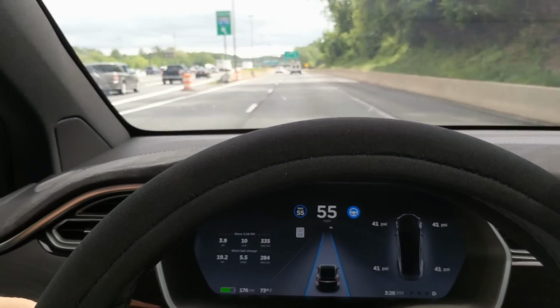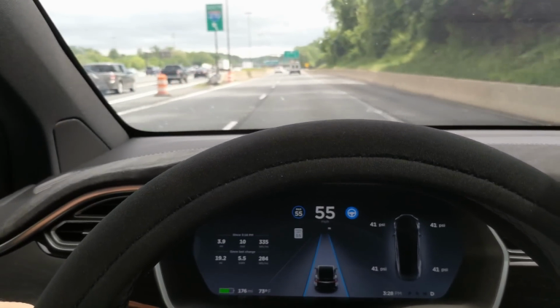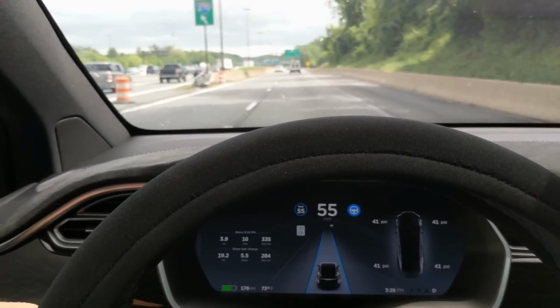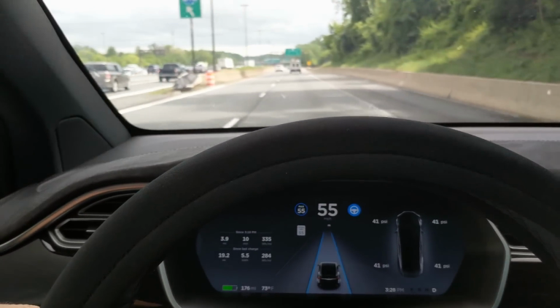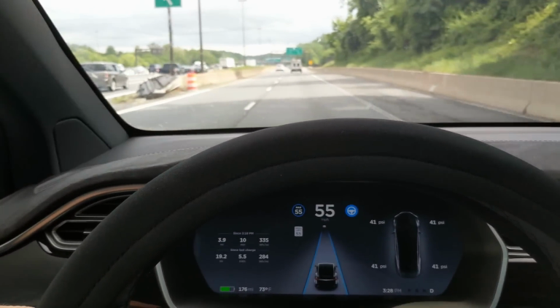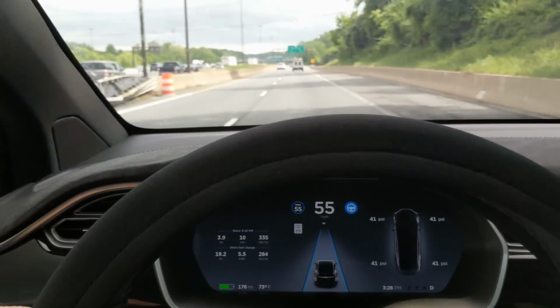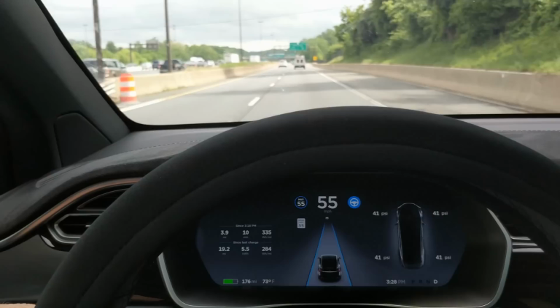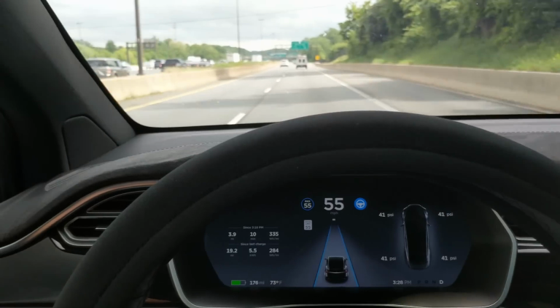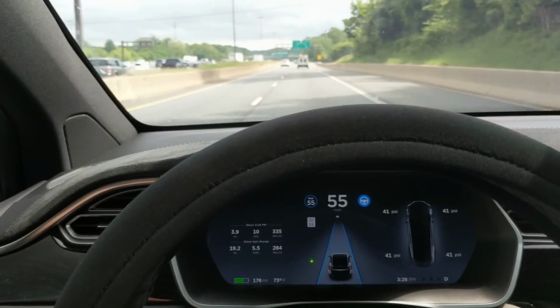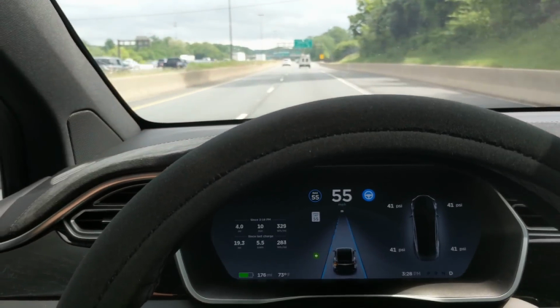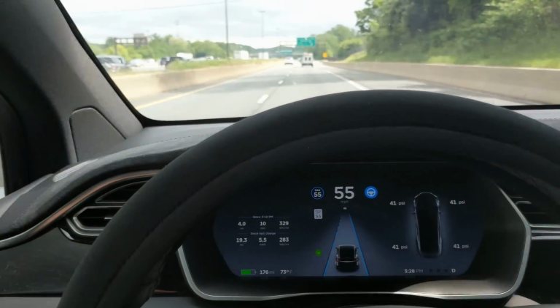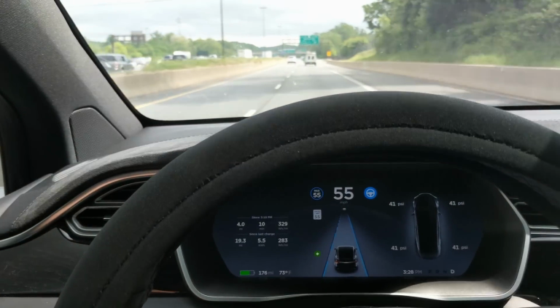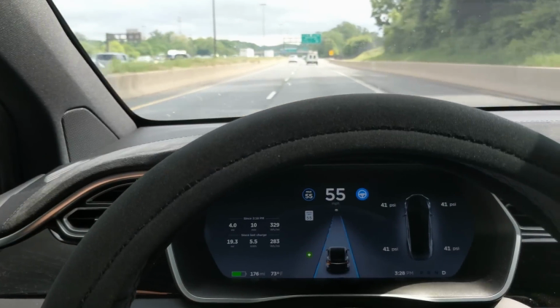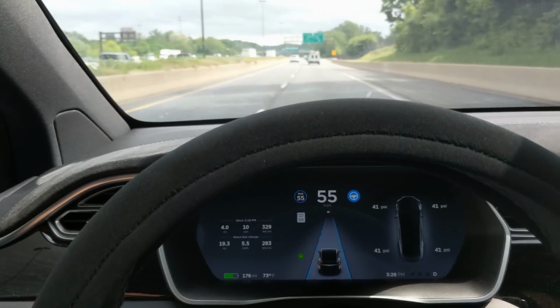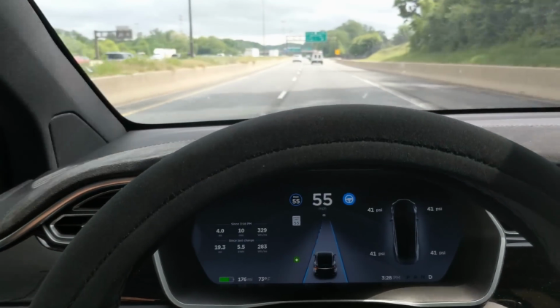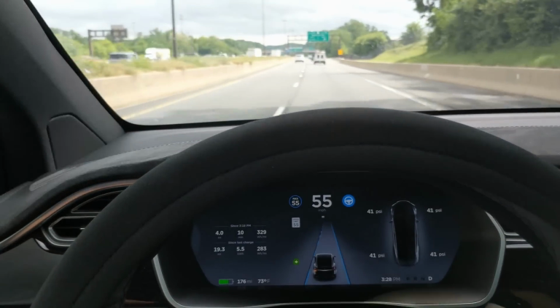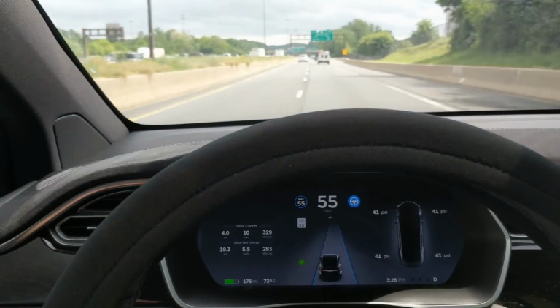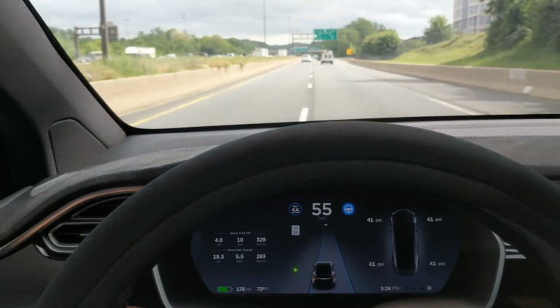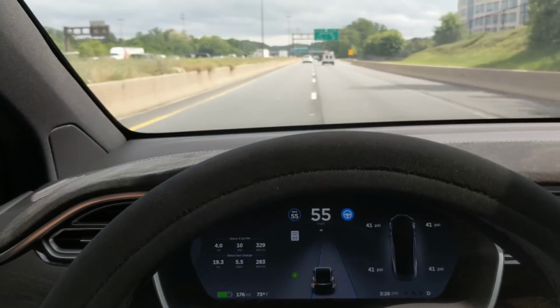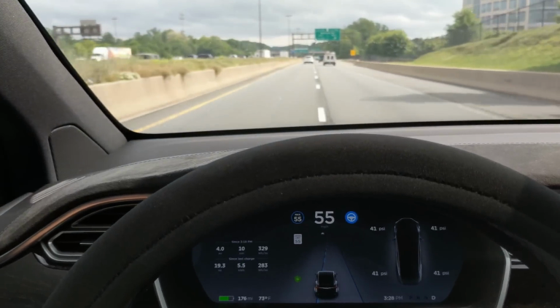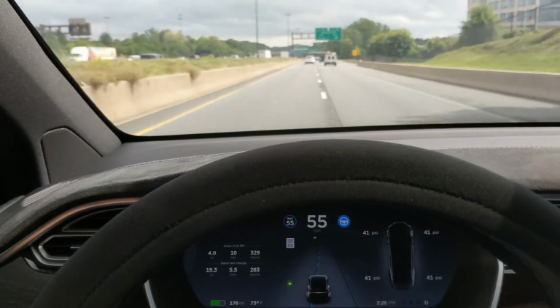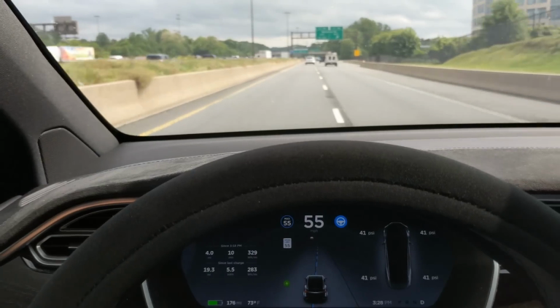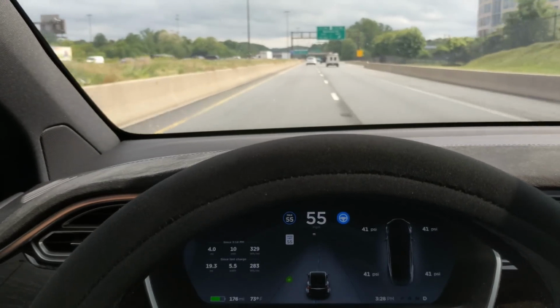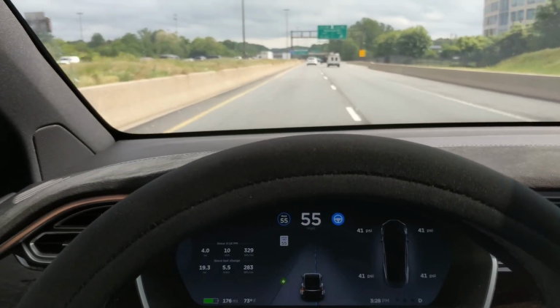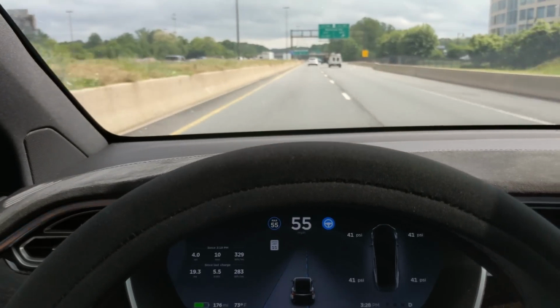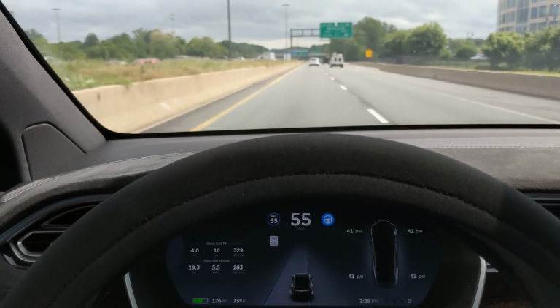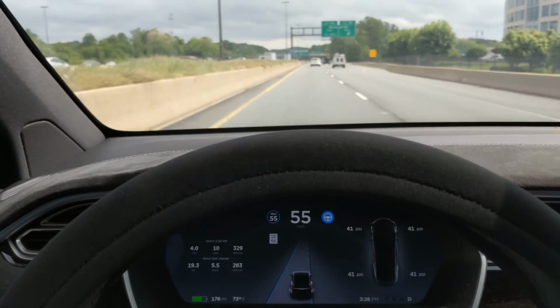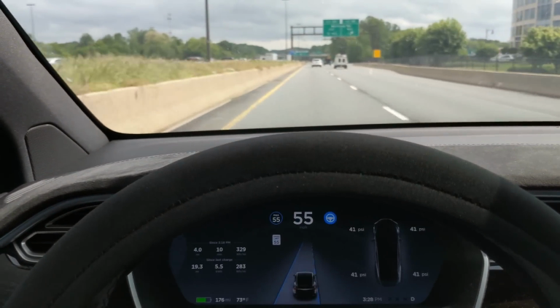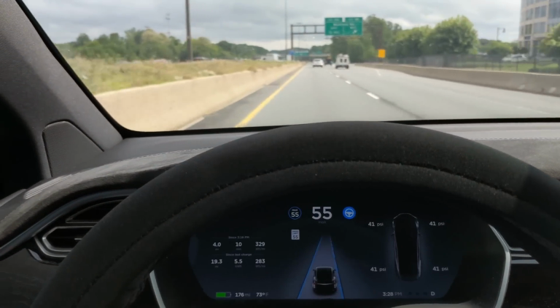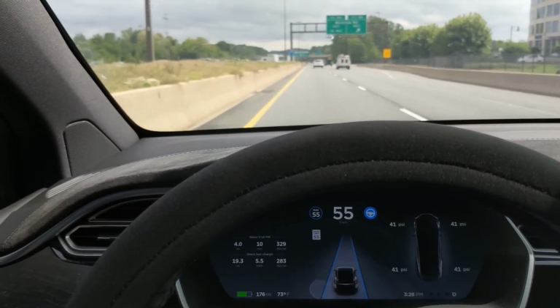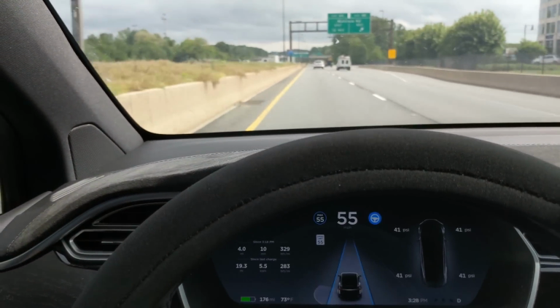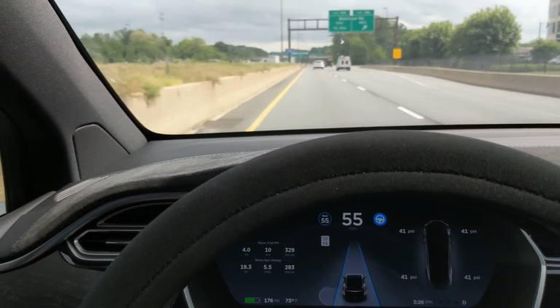I'm going to use auto lane change here. Somebody's coming up behind me, but it's going to go anyway. There it went.